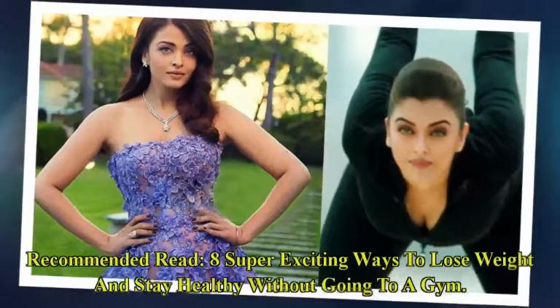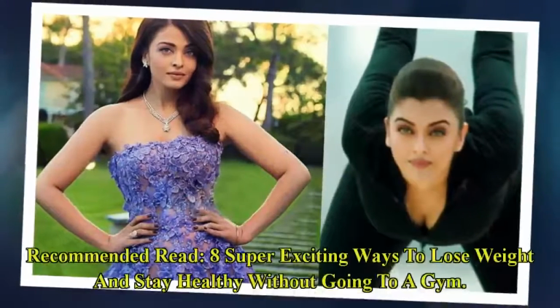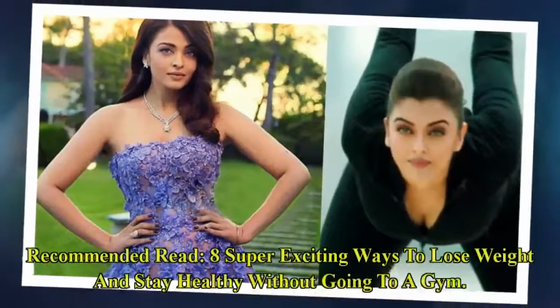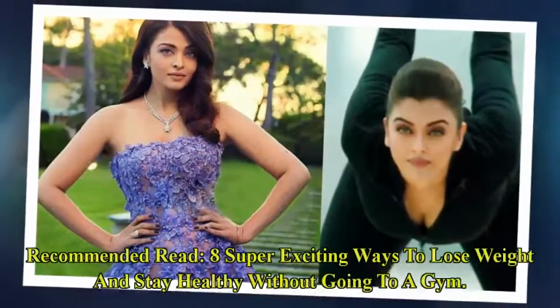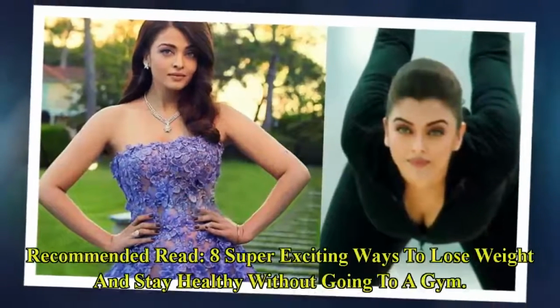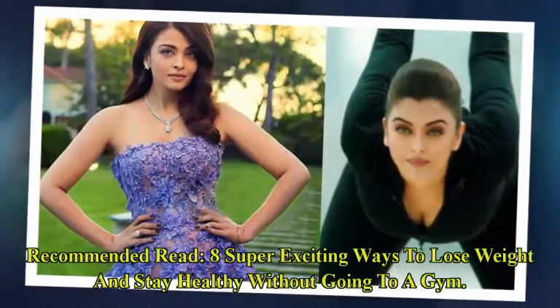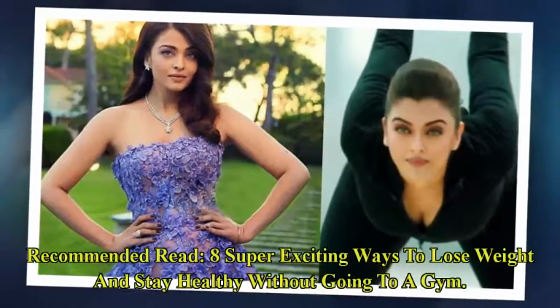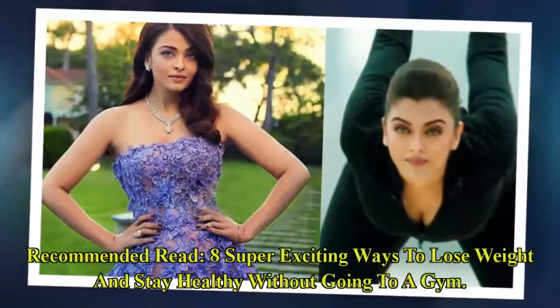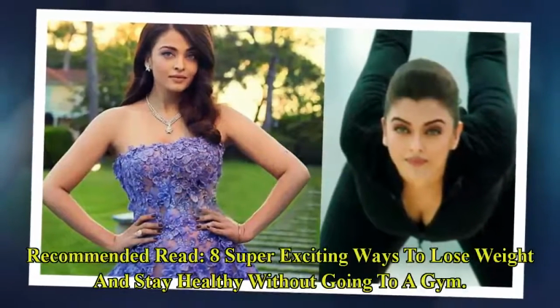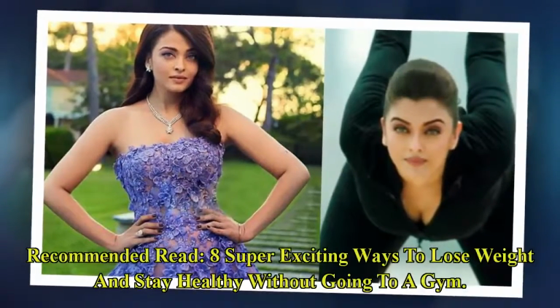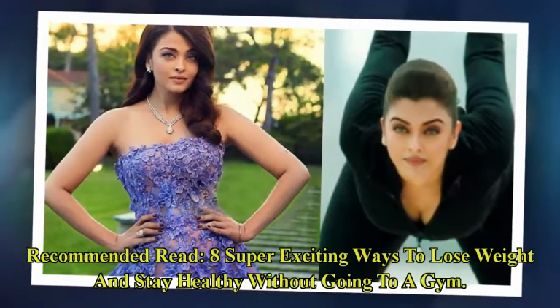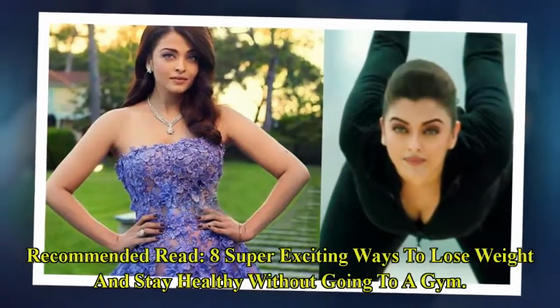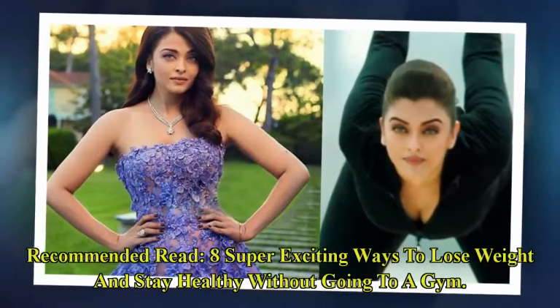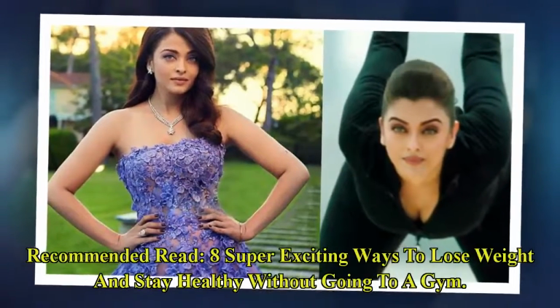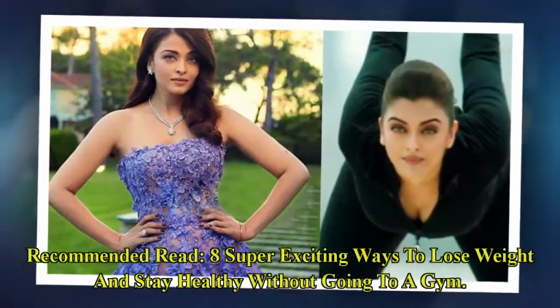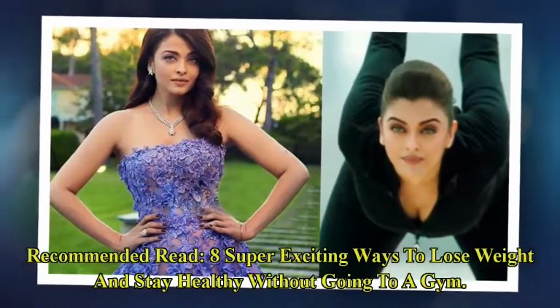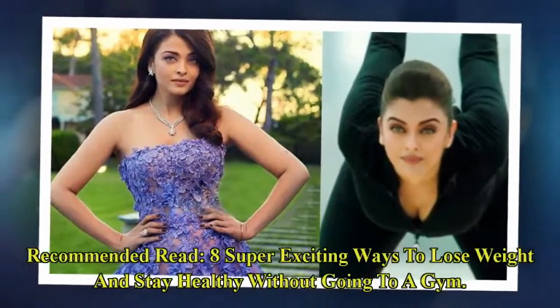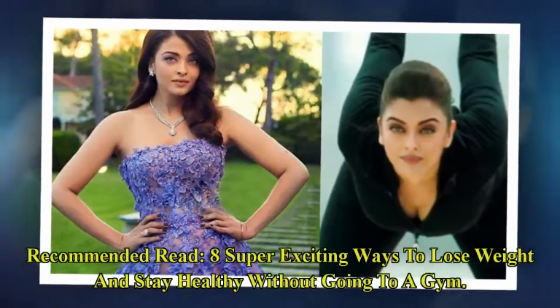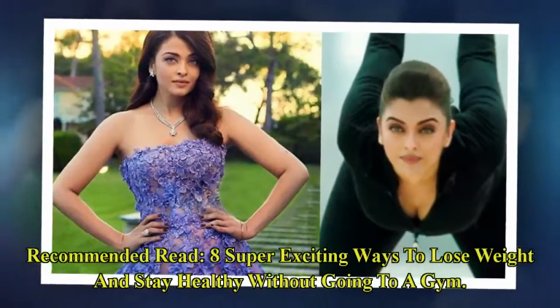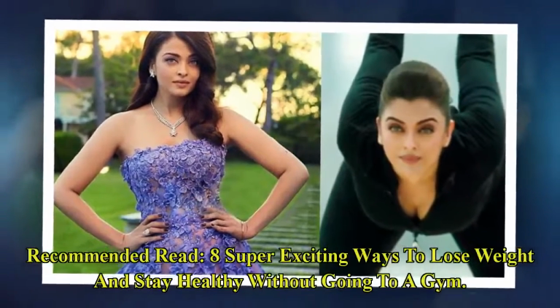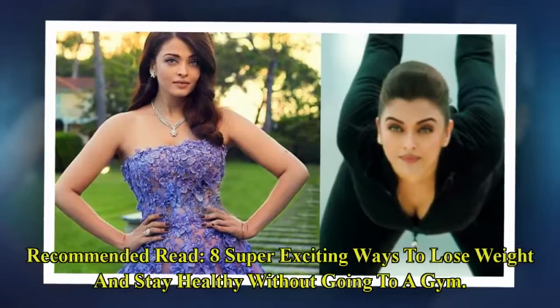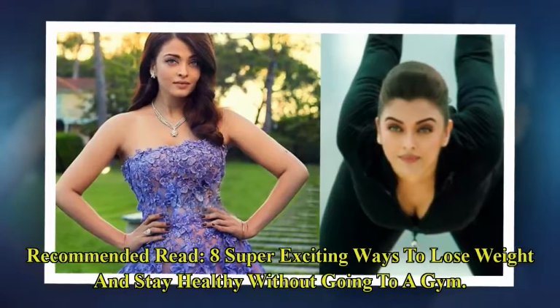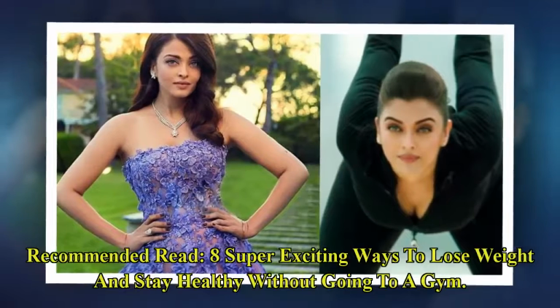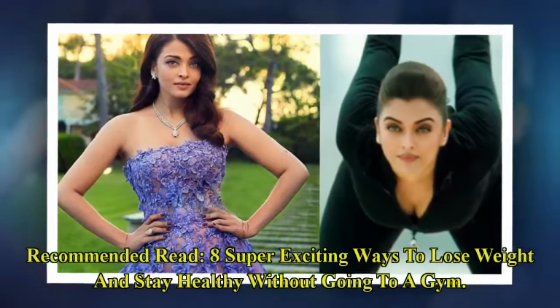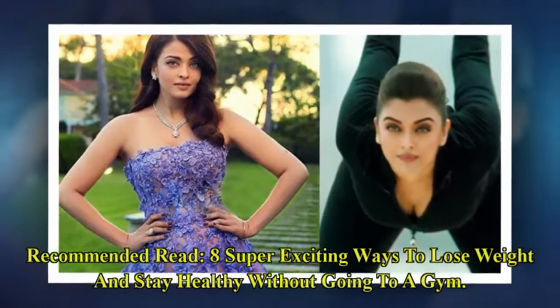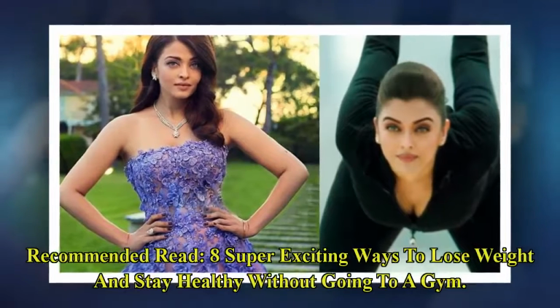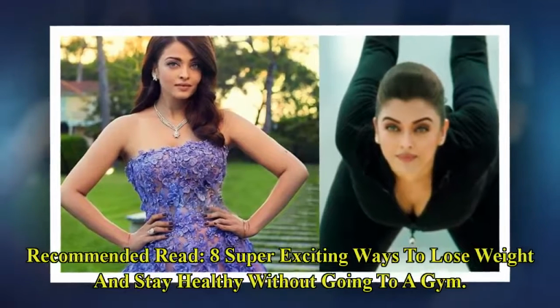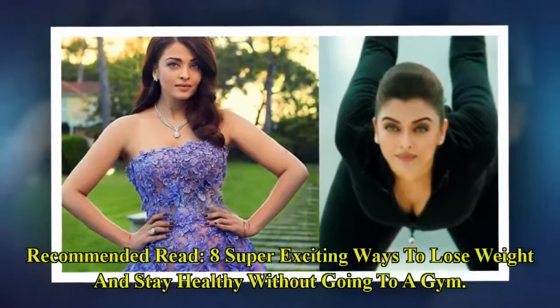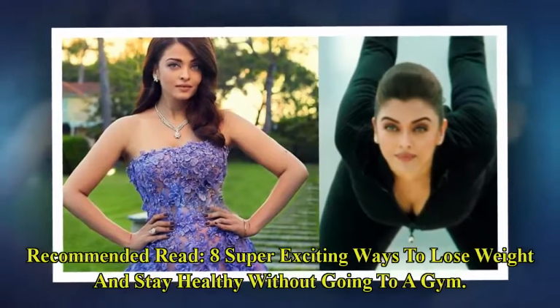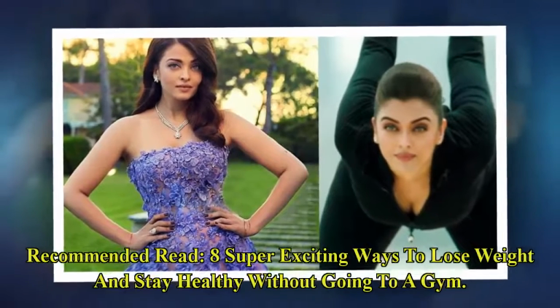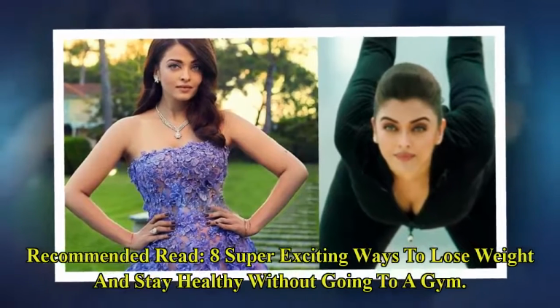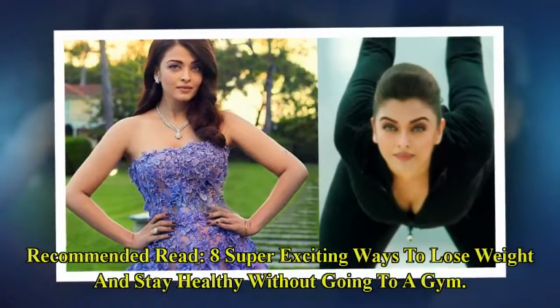Recommended read: 8 super exciting ways to lose weight and stay healthy without going to a gym.